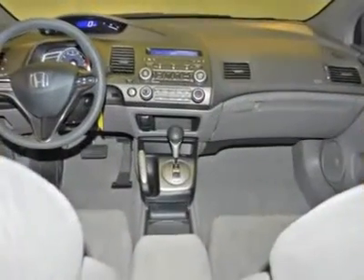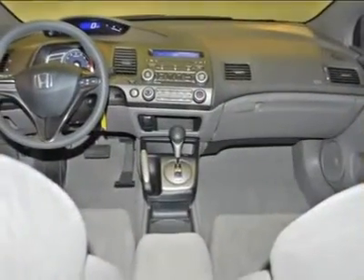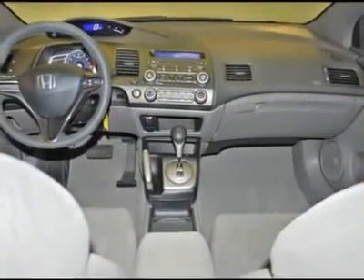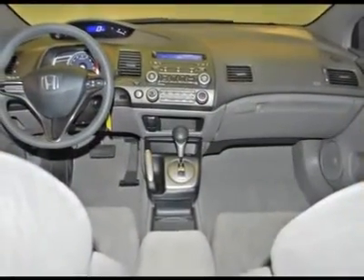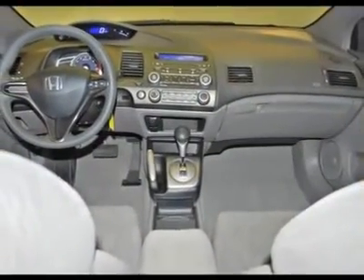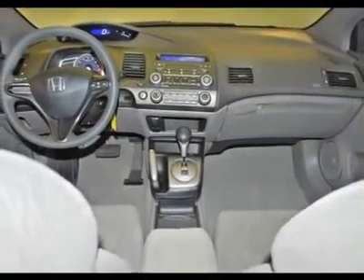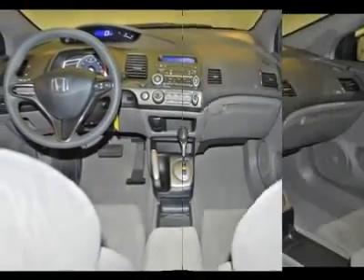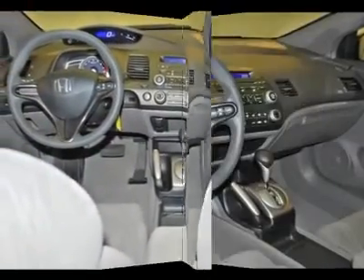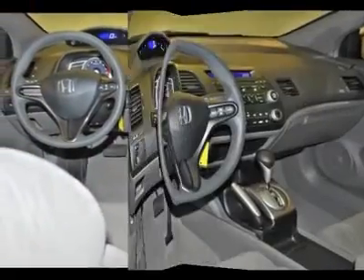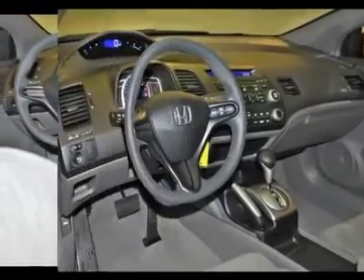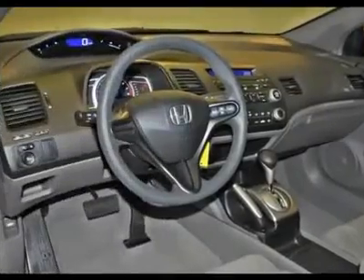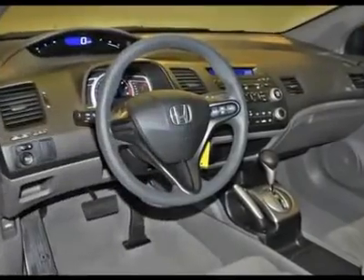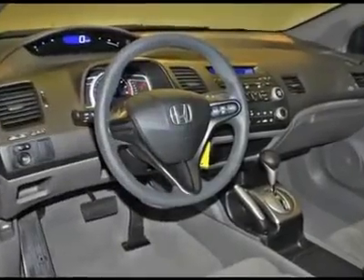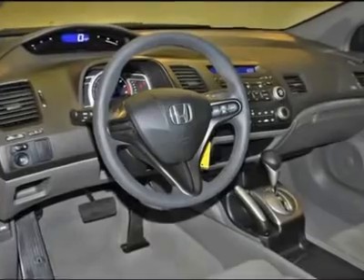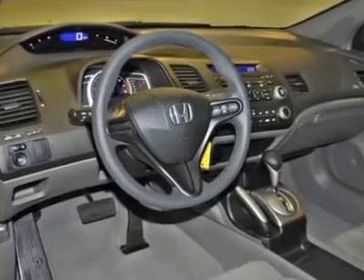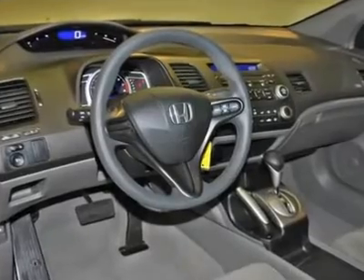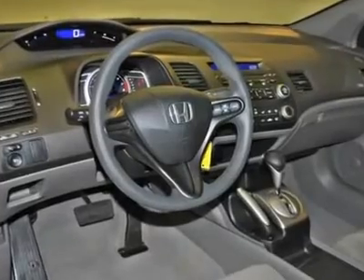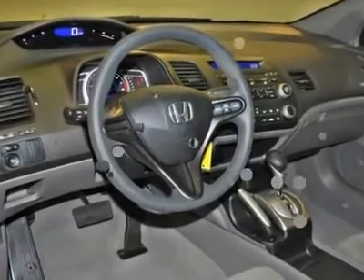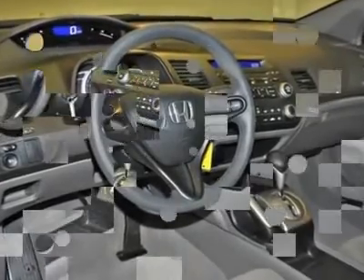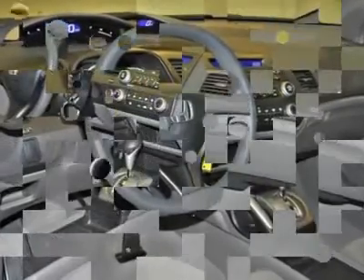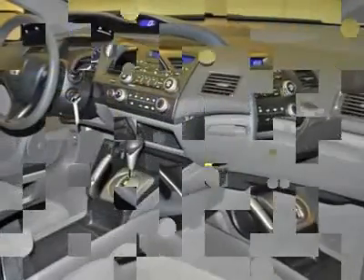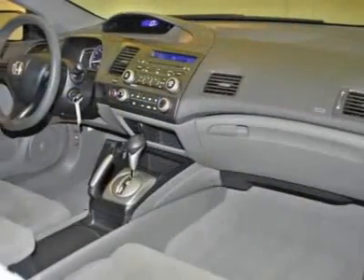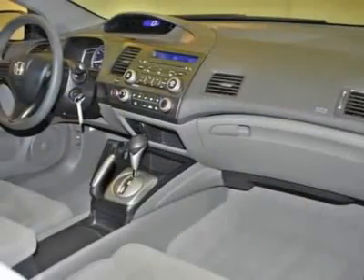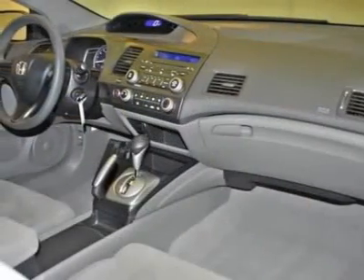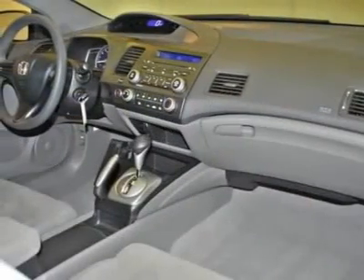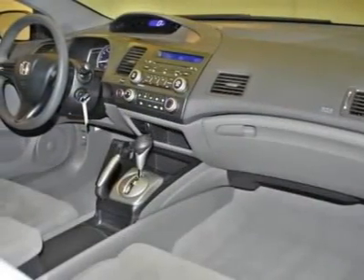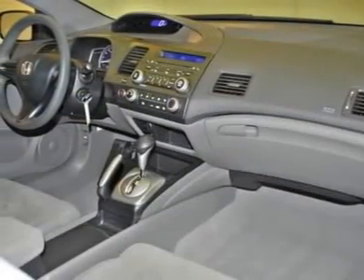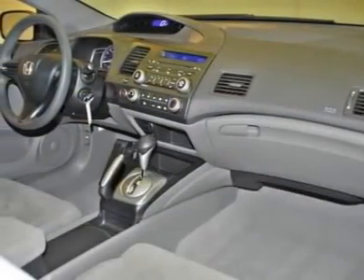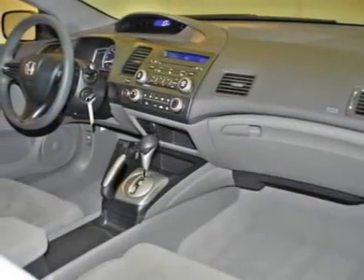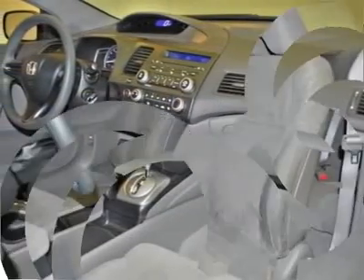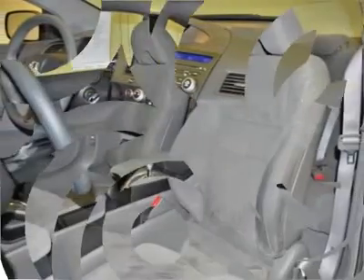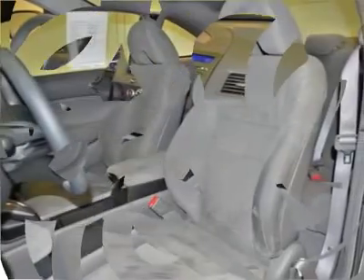We feature complete walk-around photos of every vehicle and we provide a free vehicle history report so you can buy with confidence.